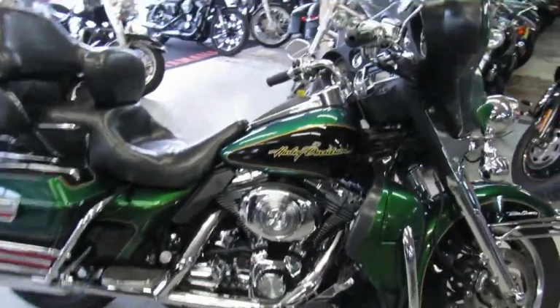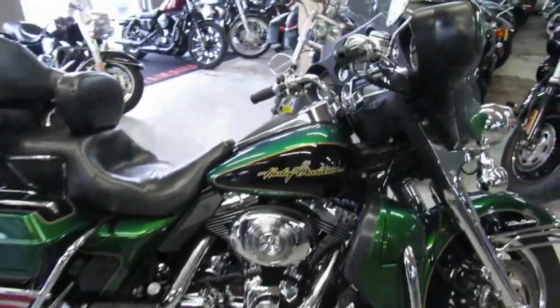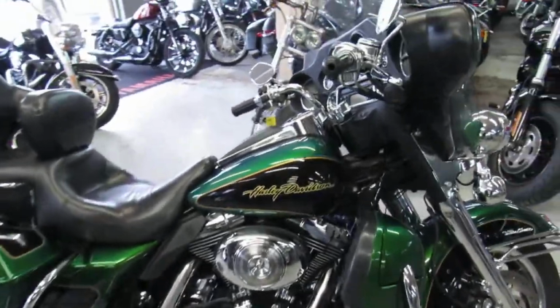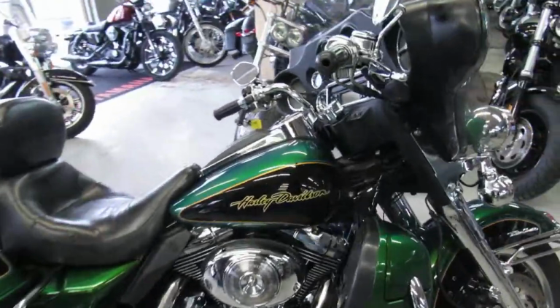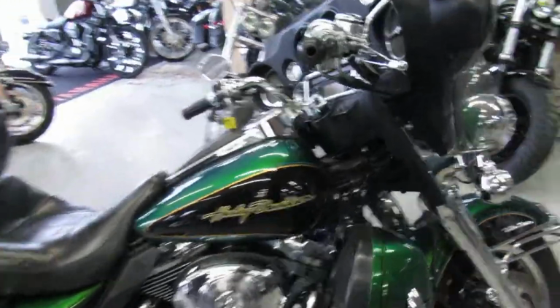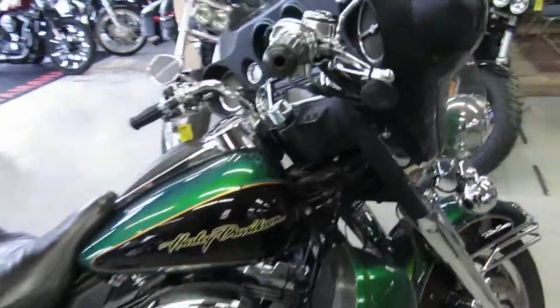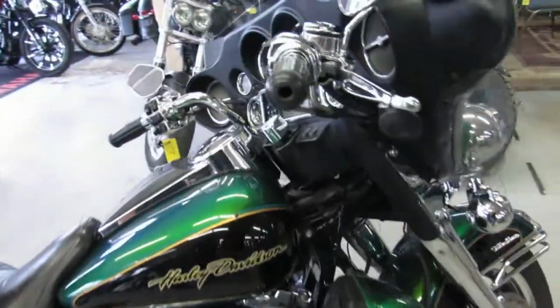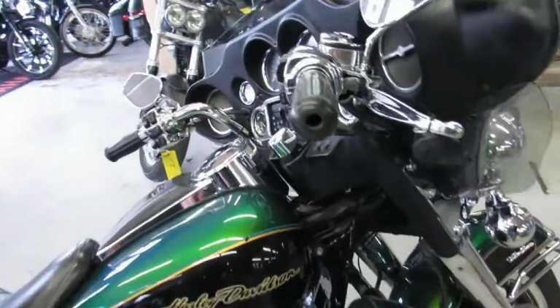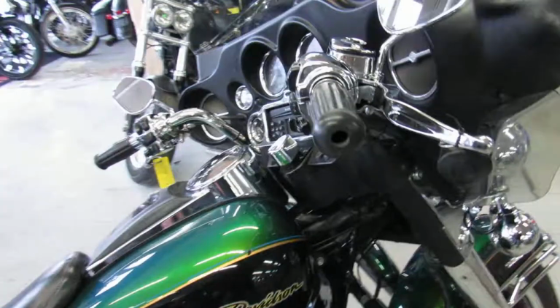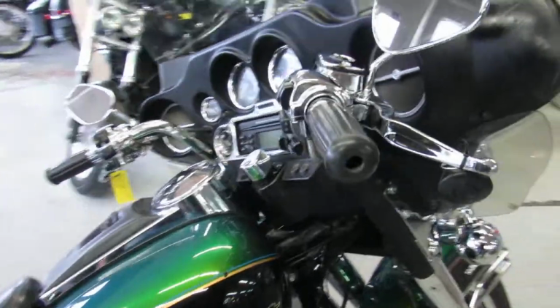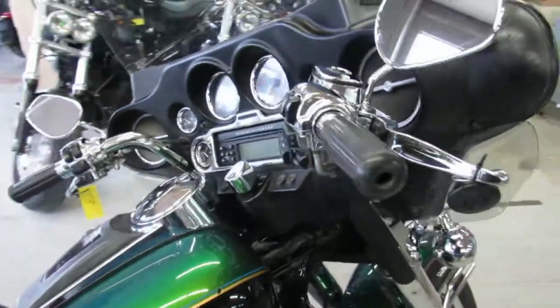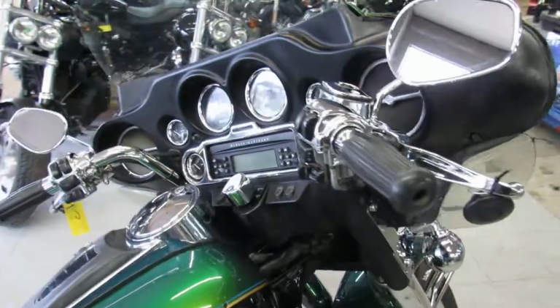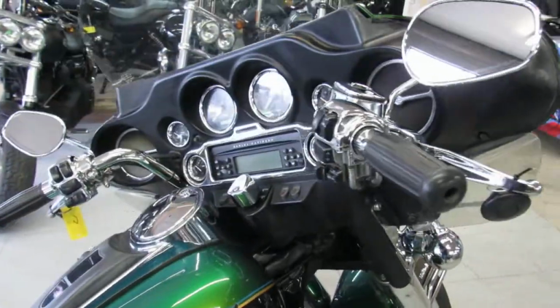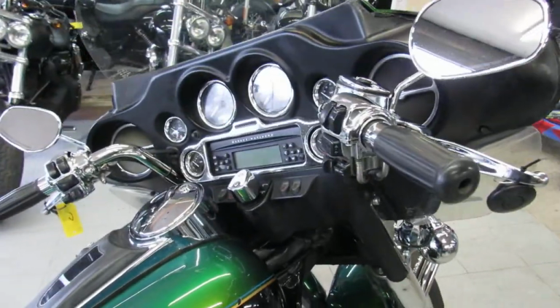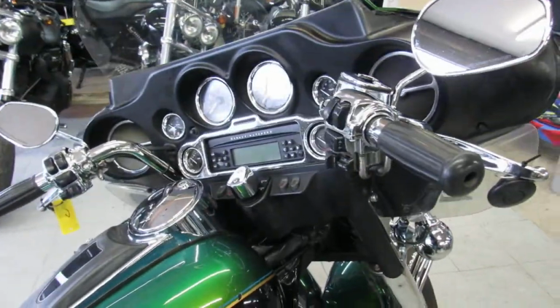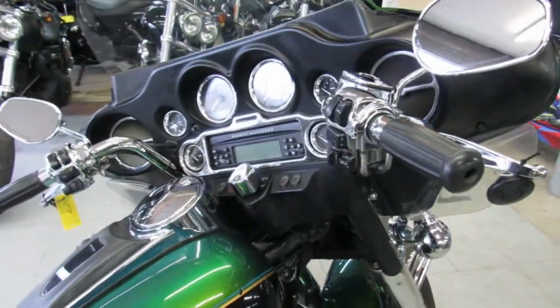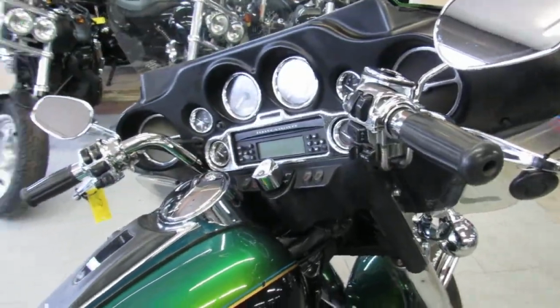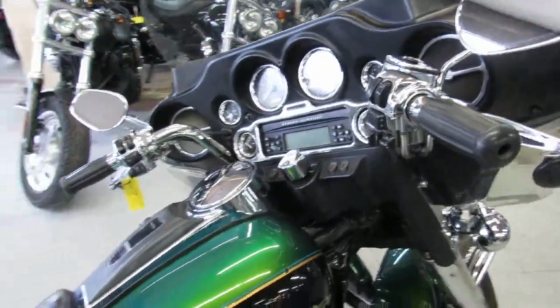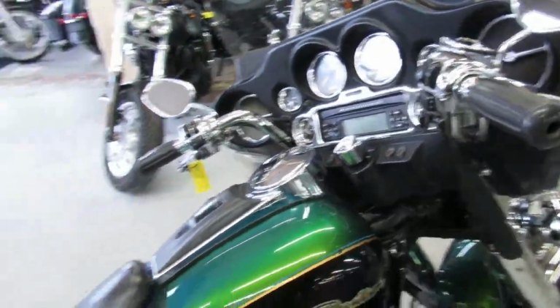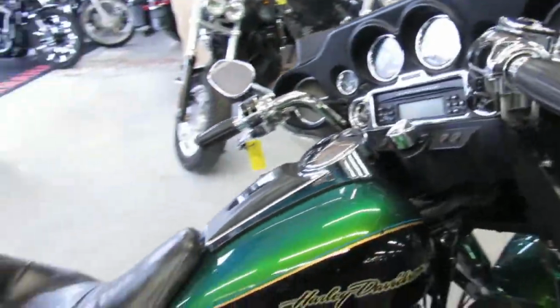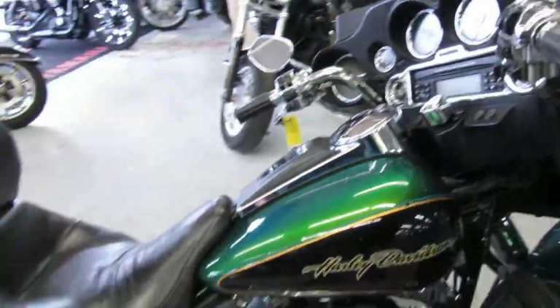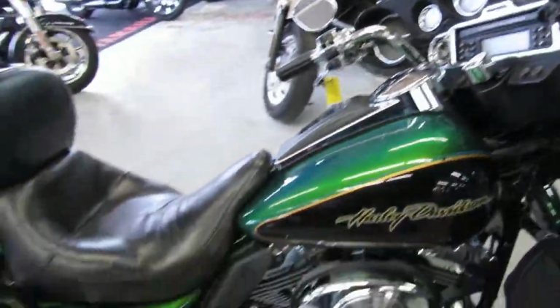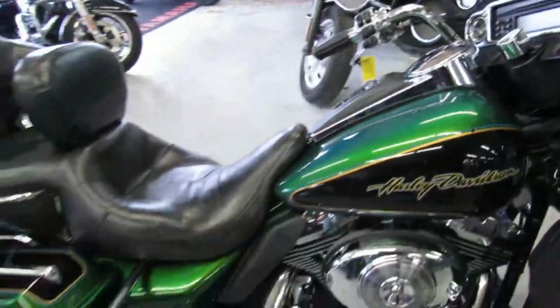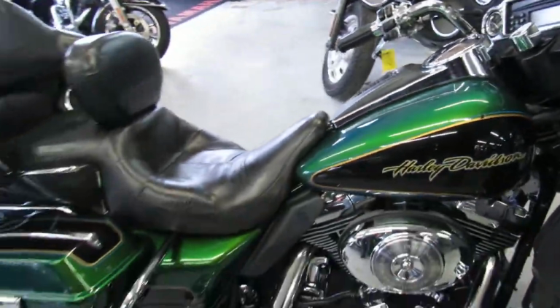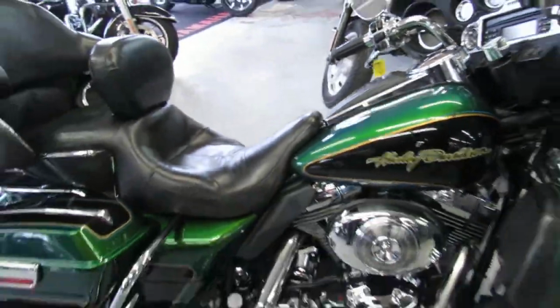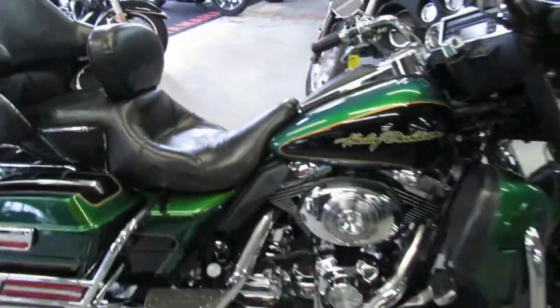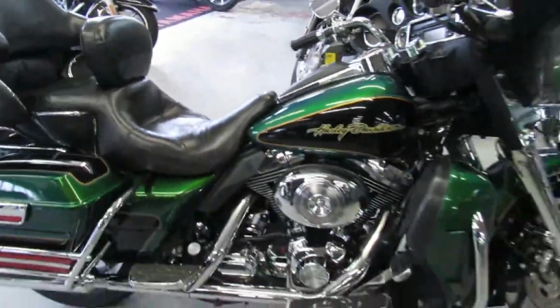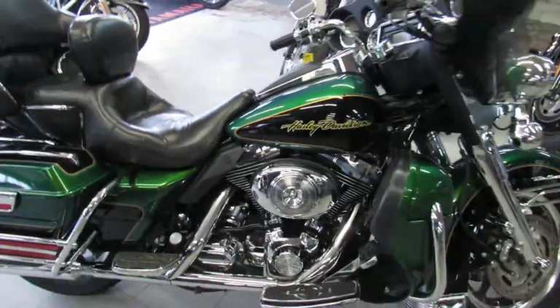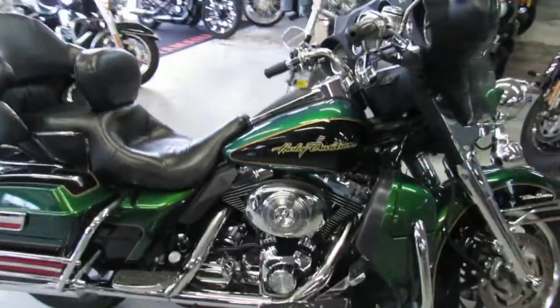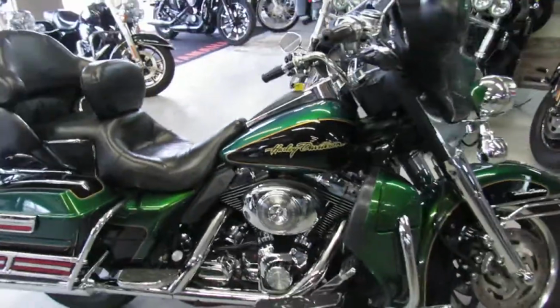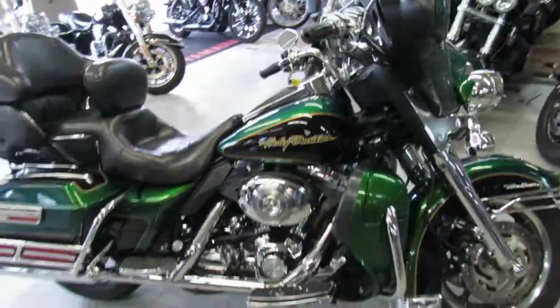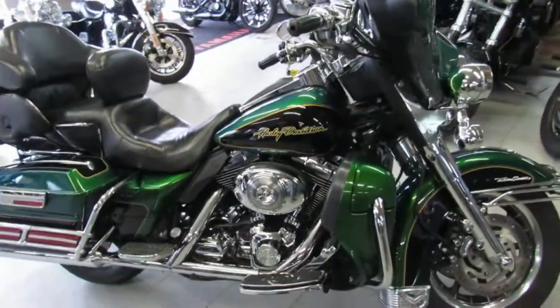All stock, no modifications, ready for the road — gas and go. Great bike, only $8,999.